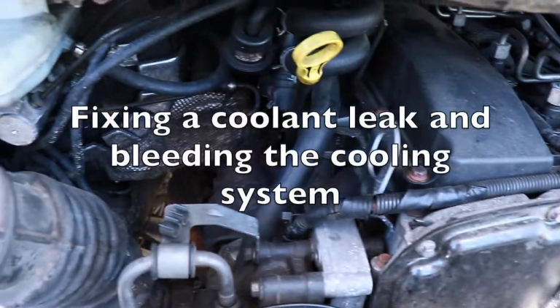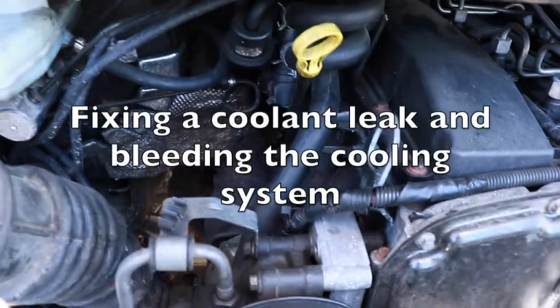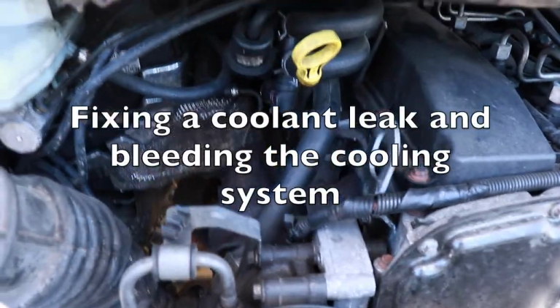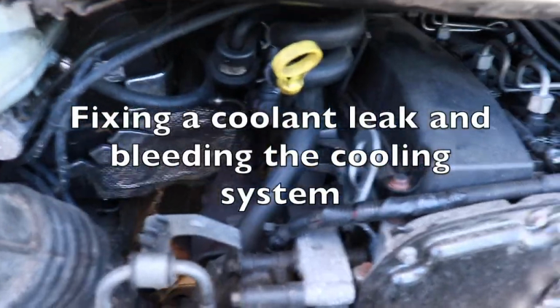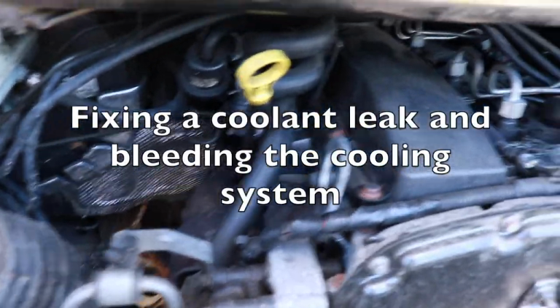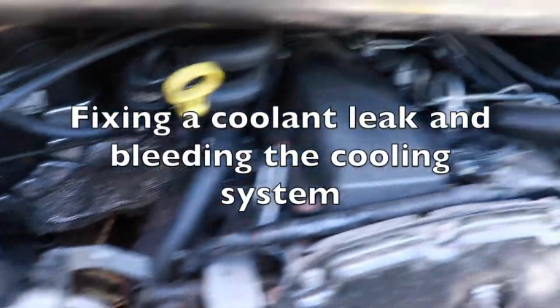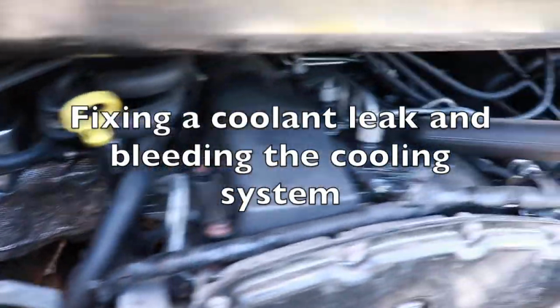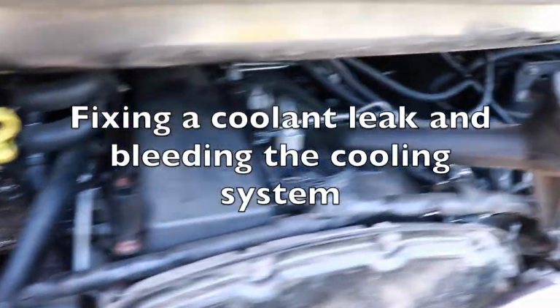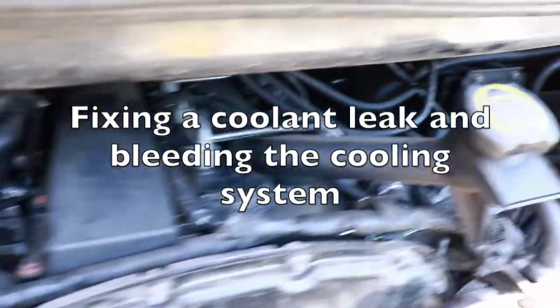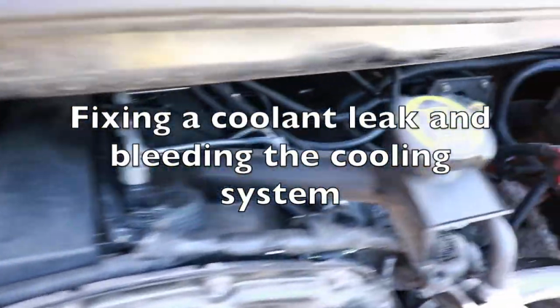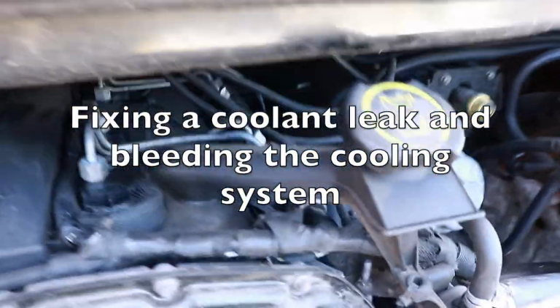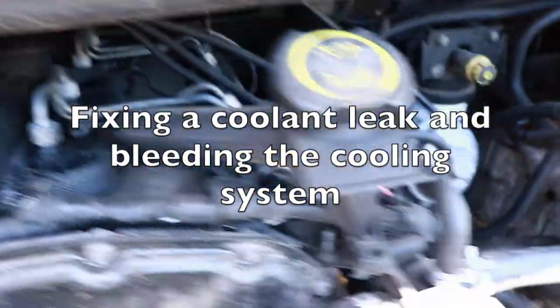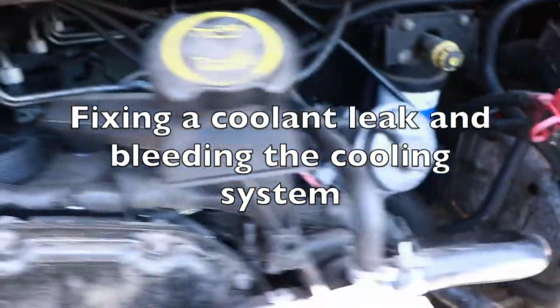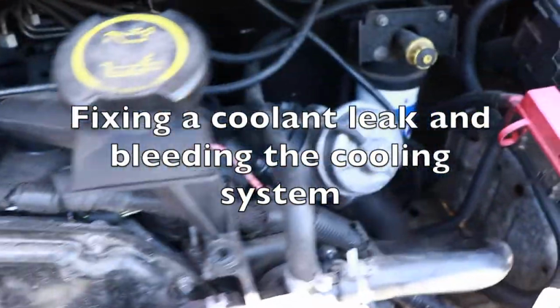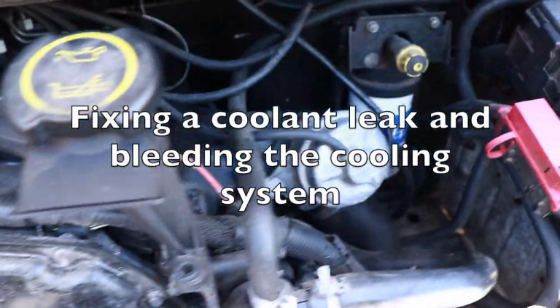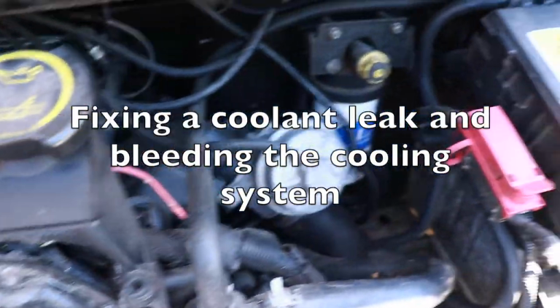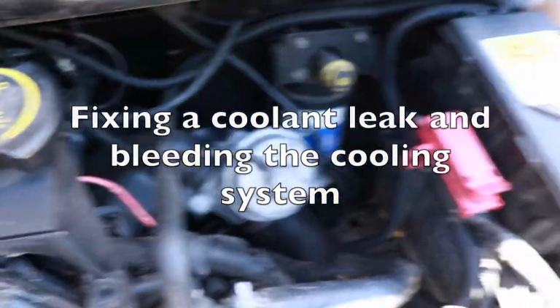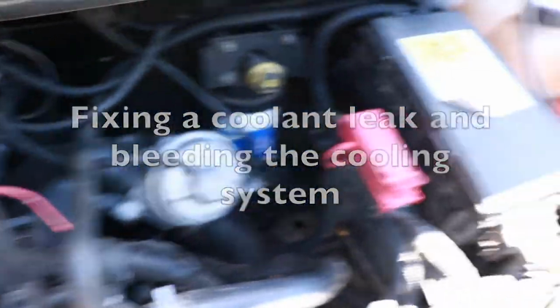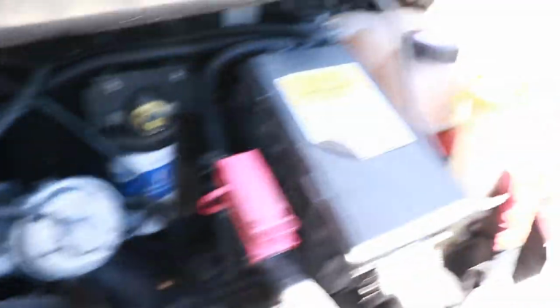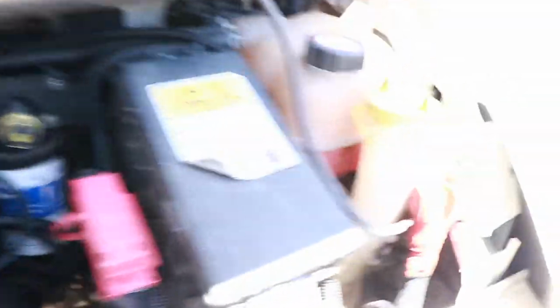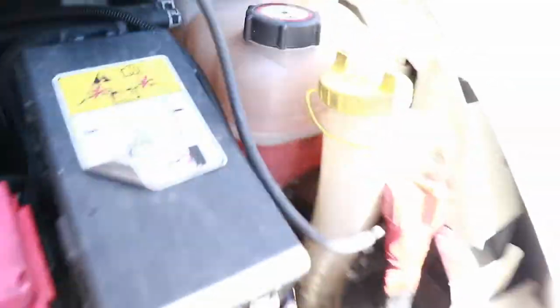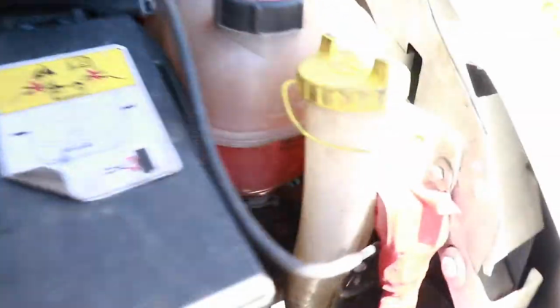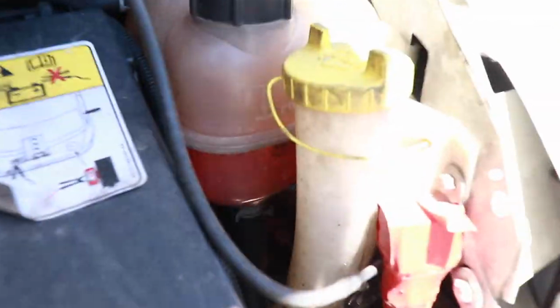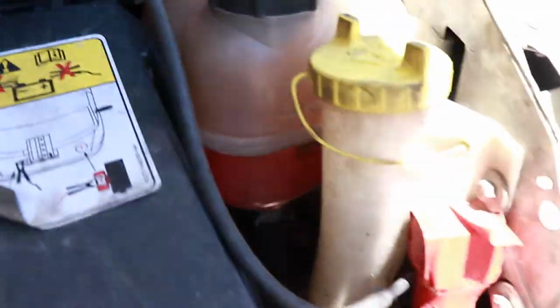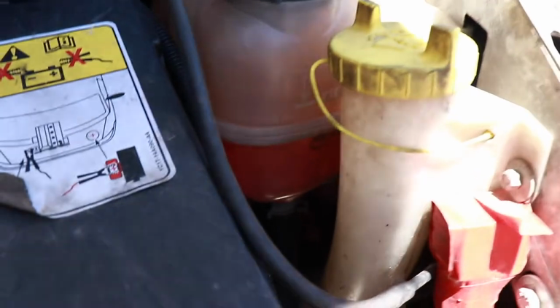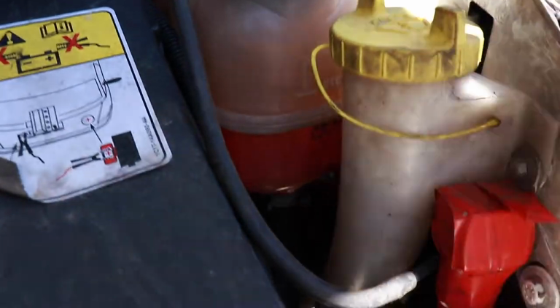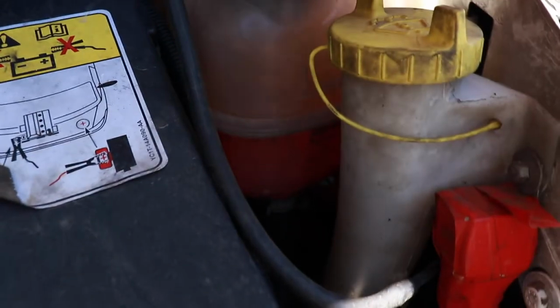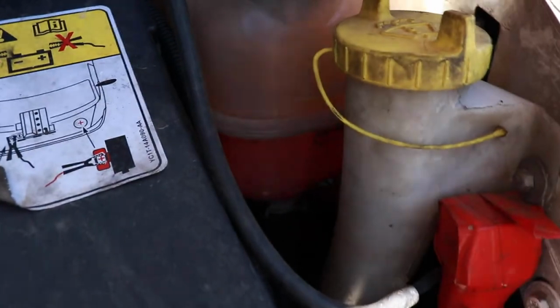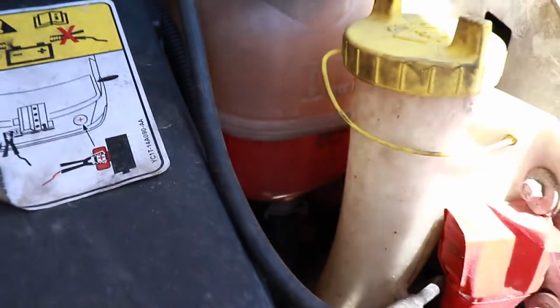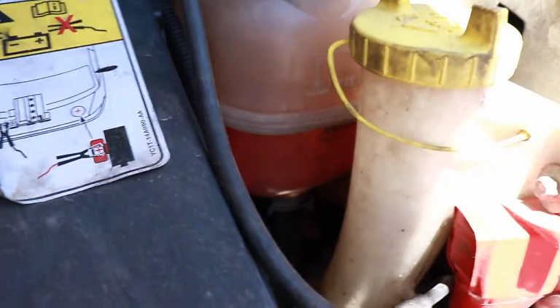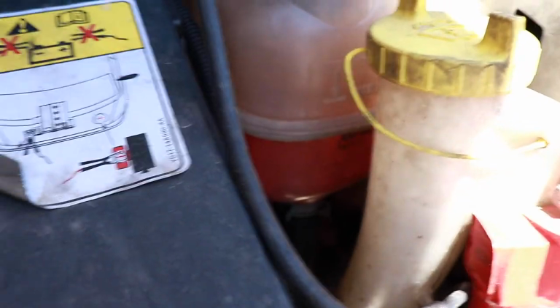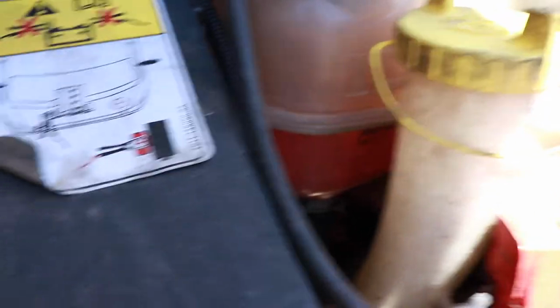Alrighty guys, welcome to another episode with Handyman Dan. On today's episode we have a coolant leak.